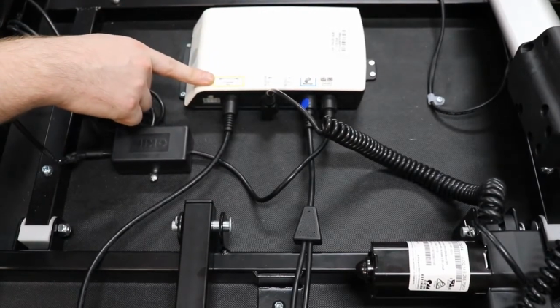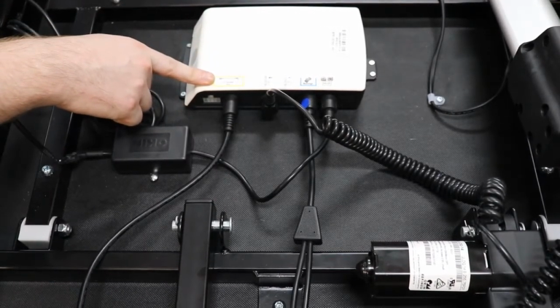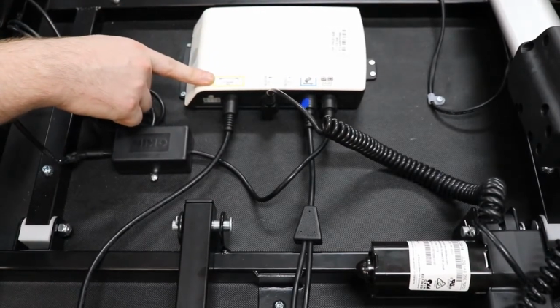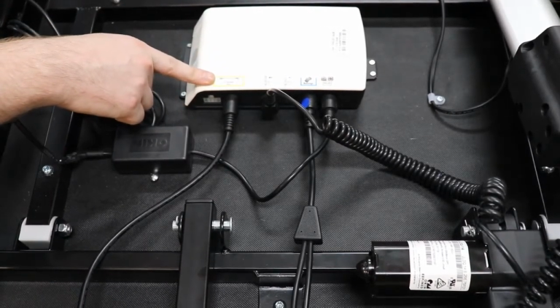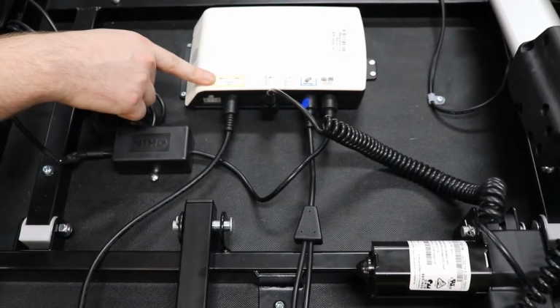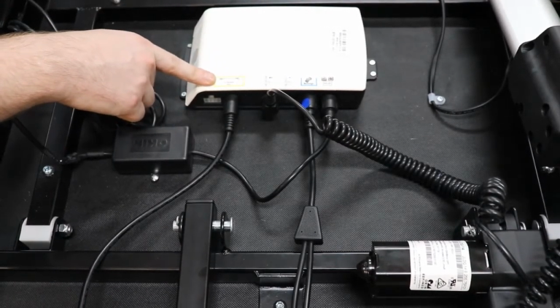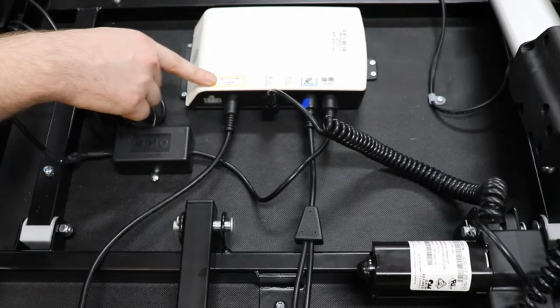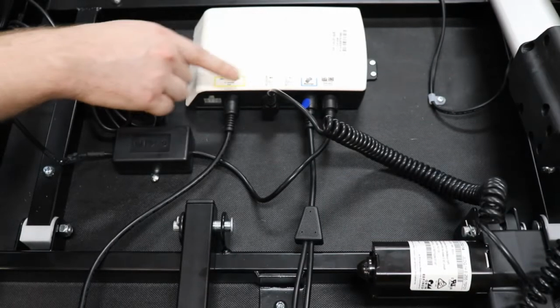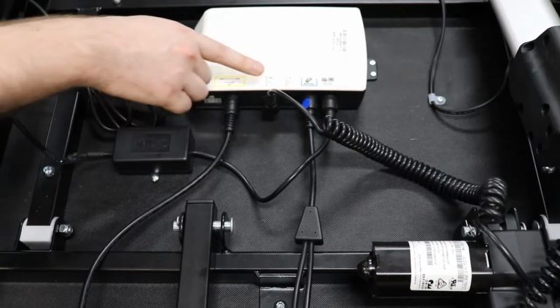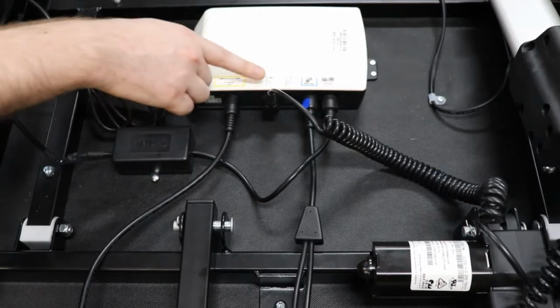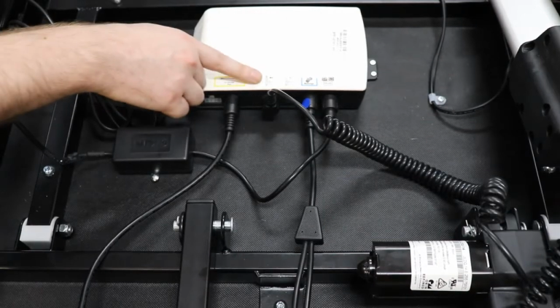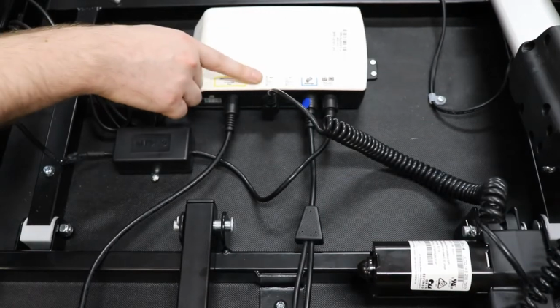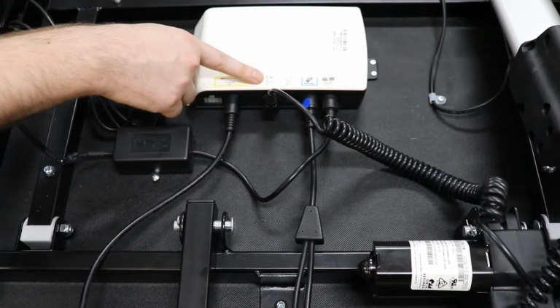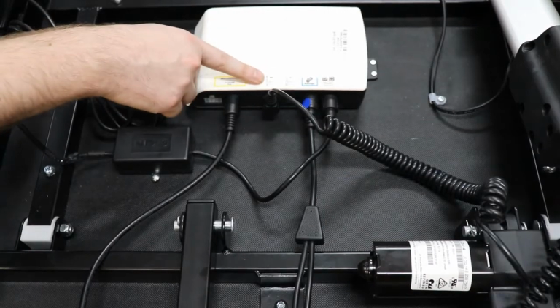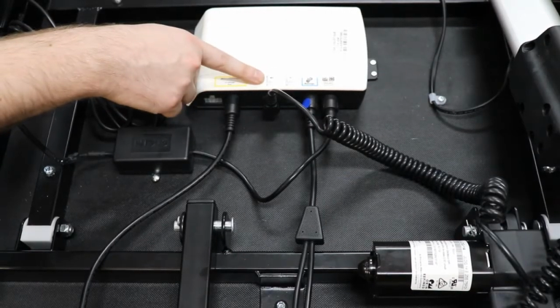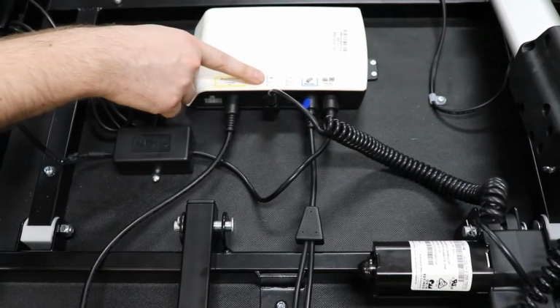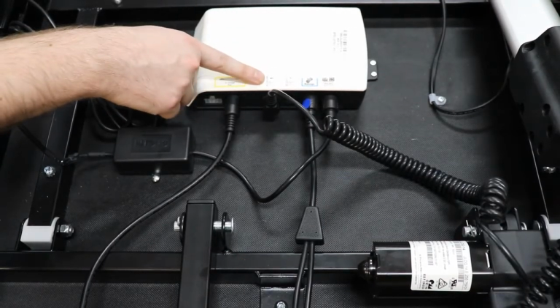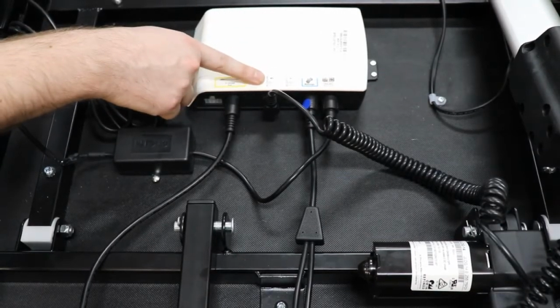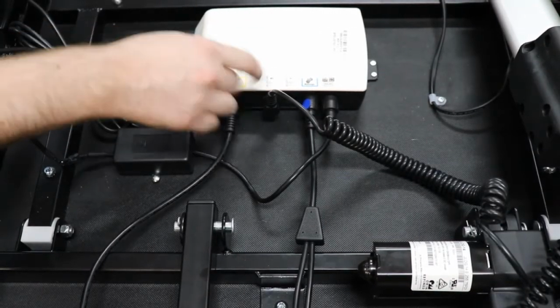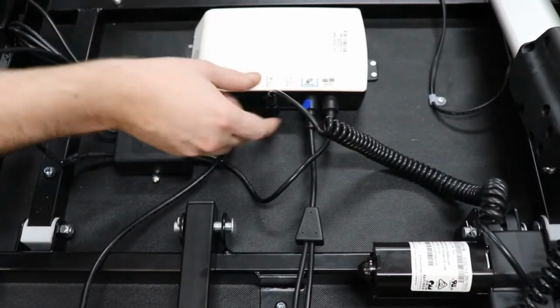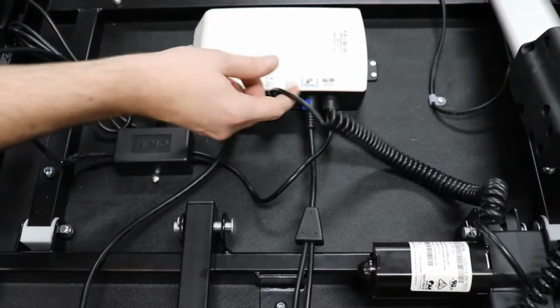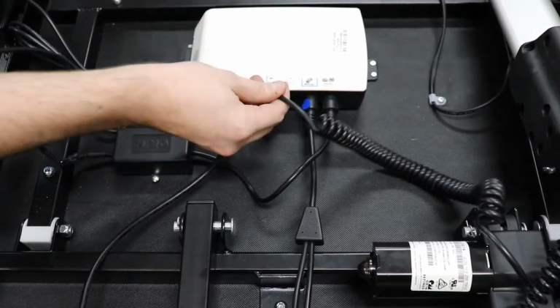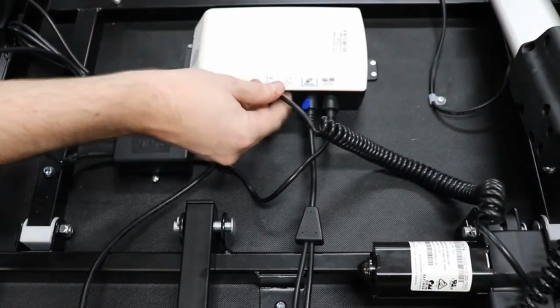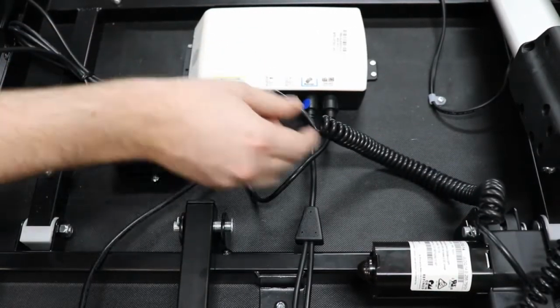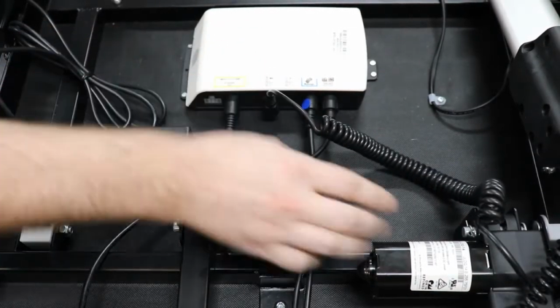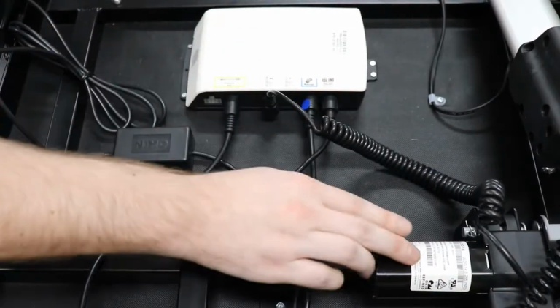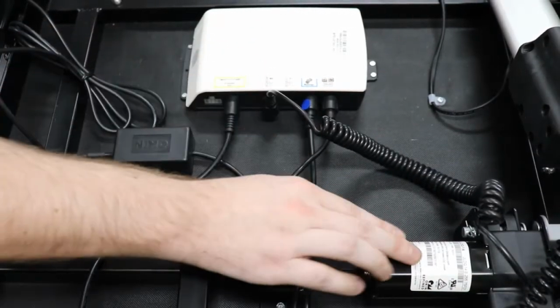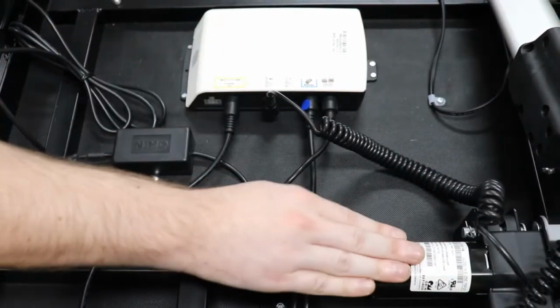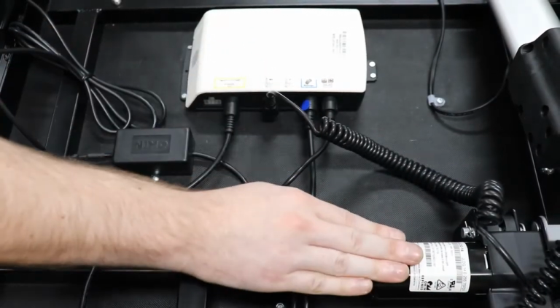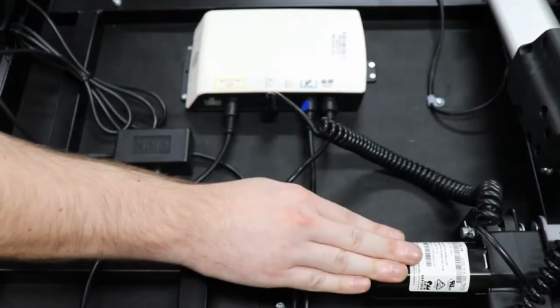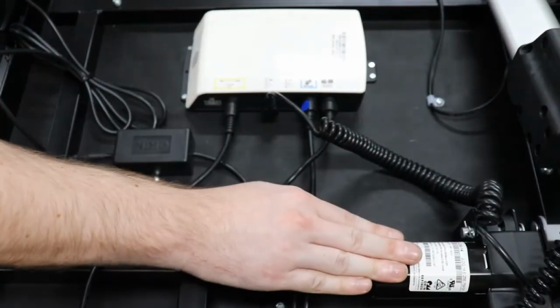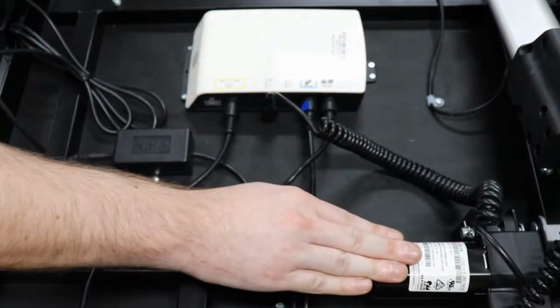Your second connection is the M3 port. This plugs into your lumbar motor.